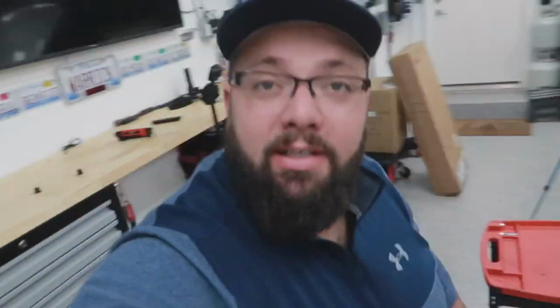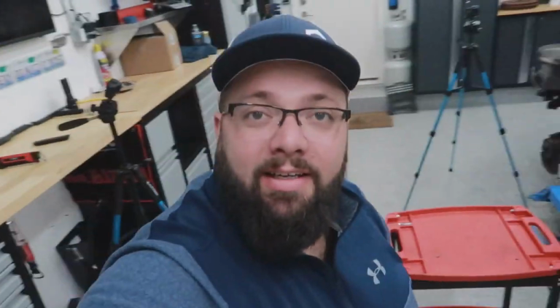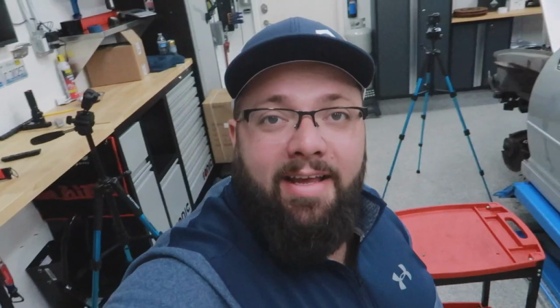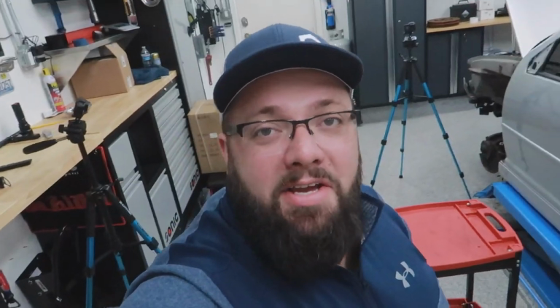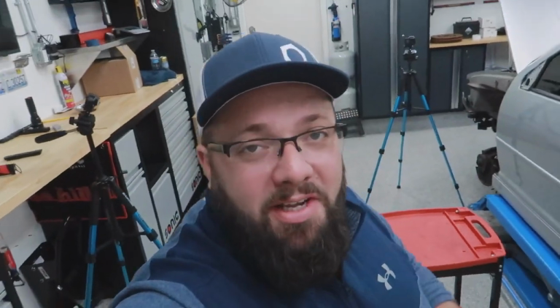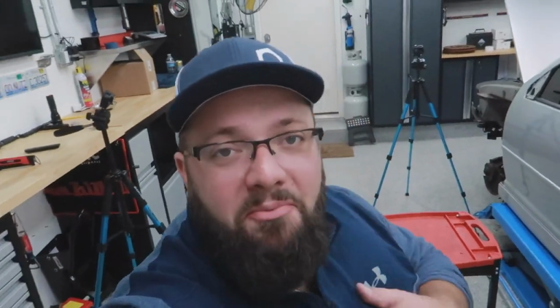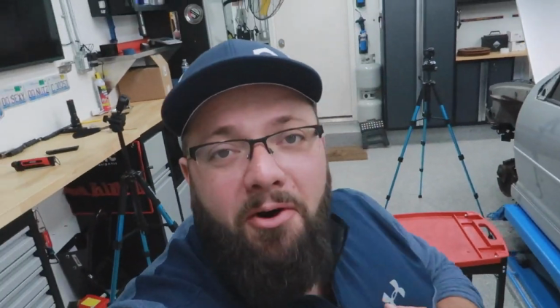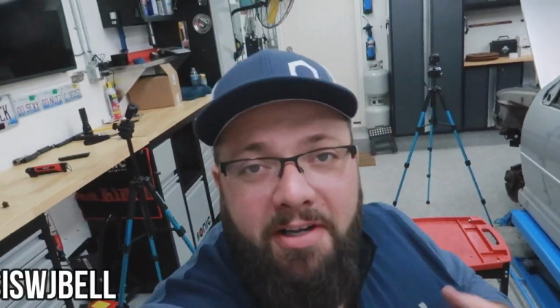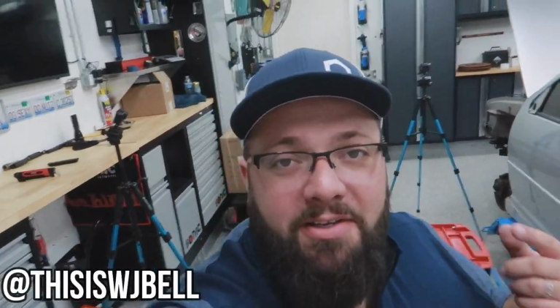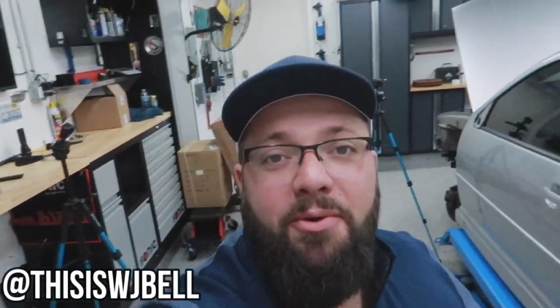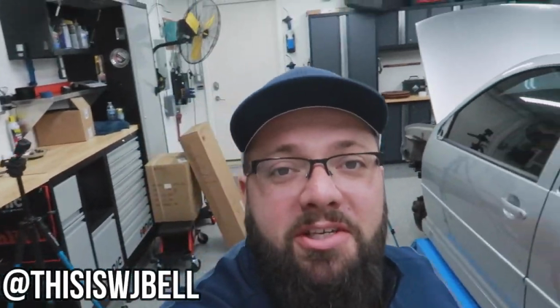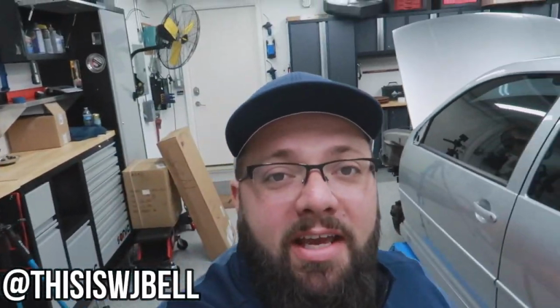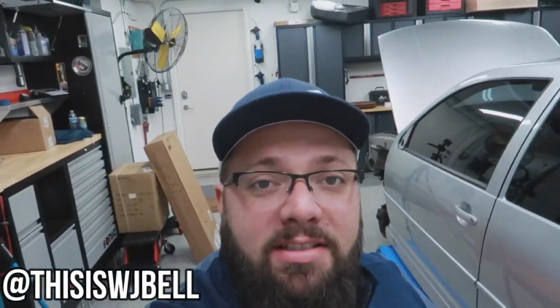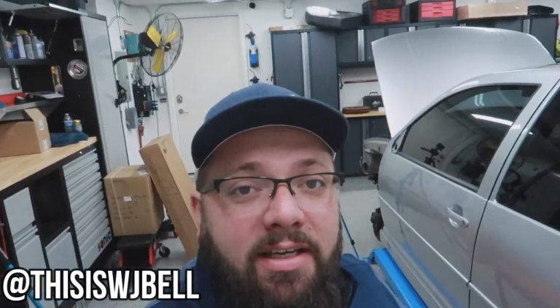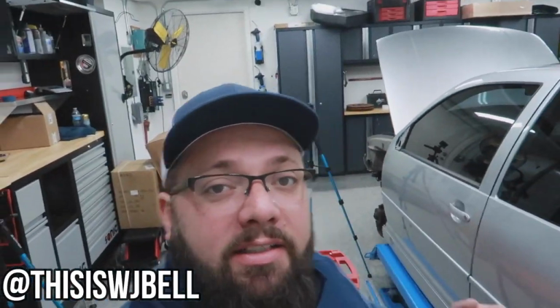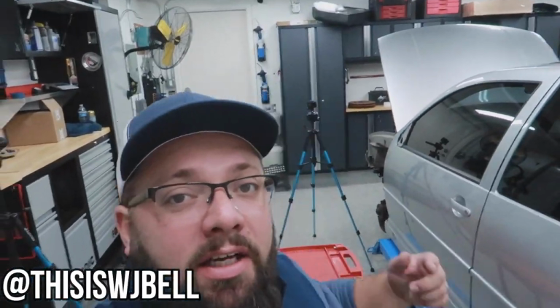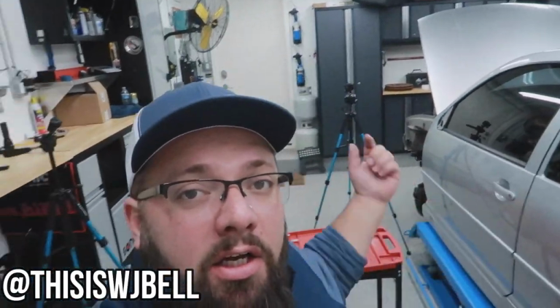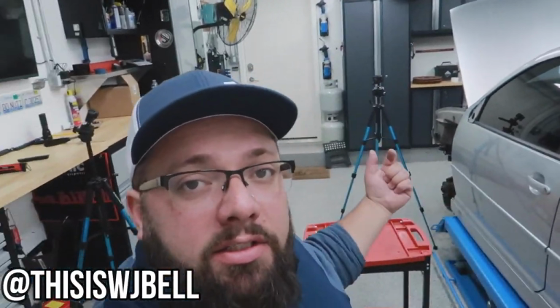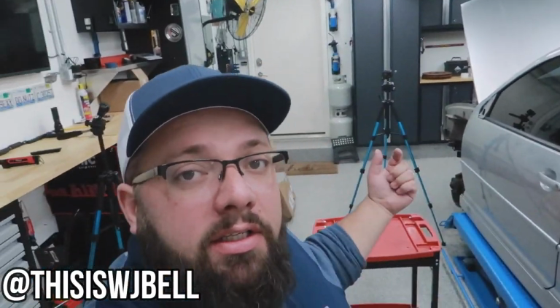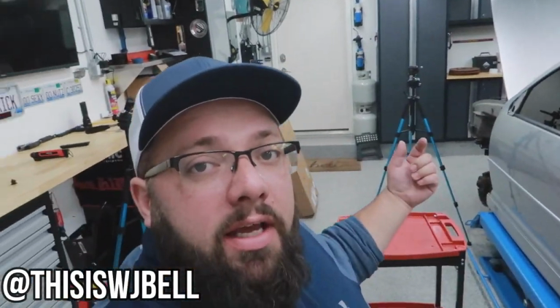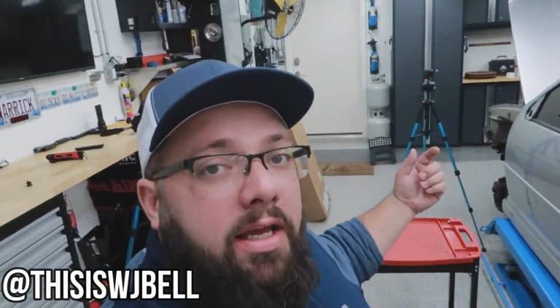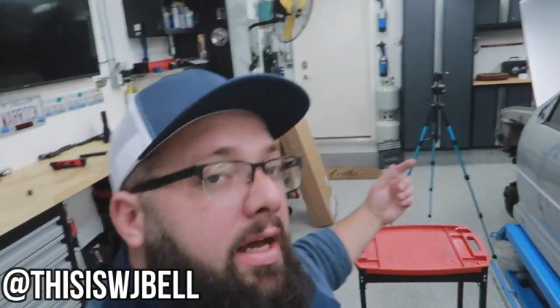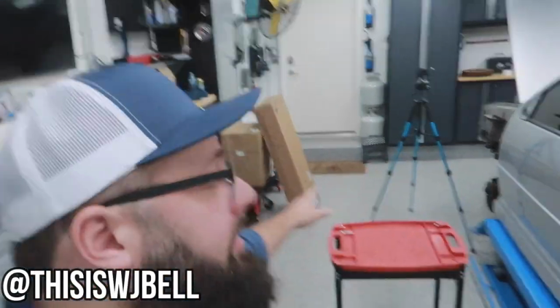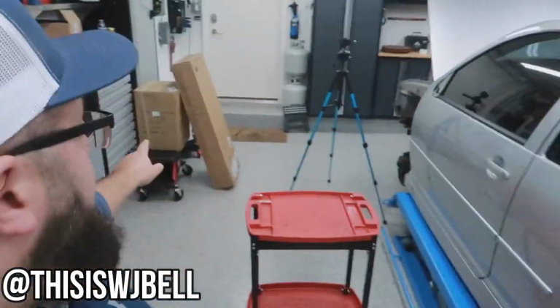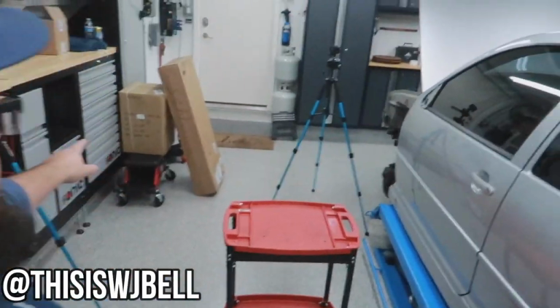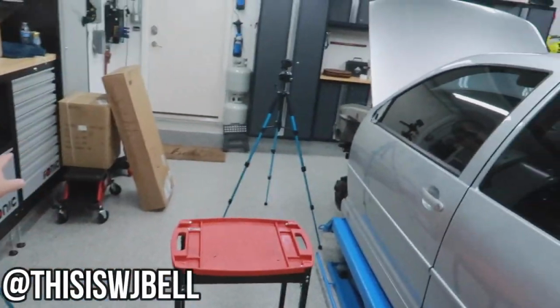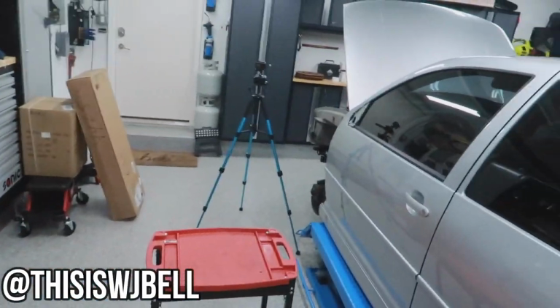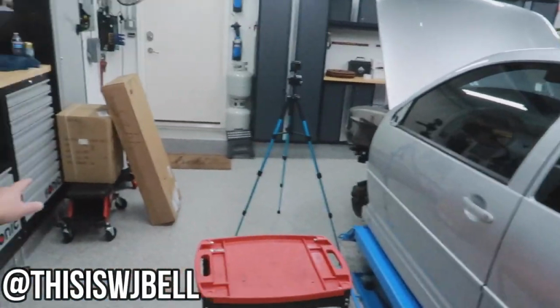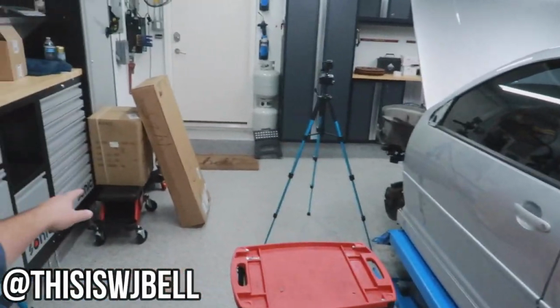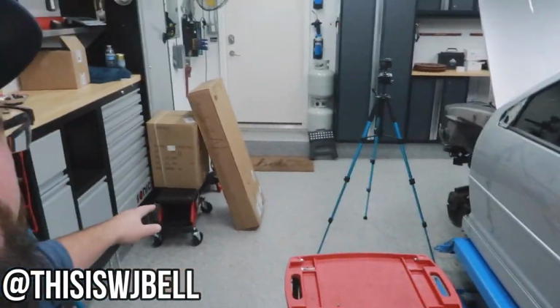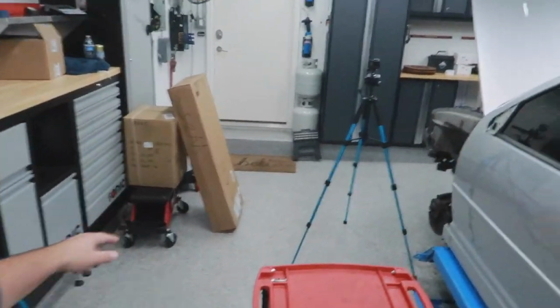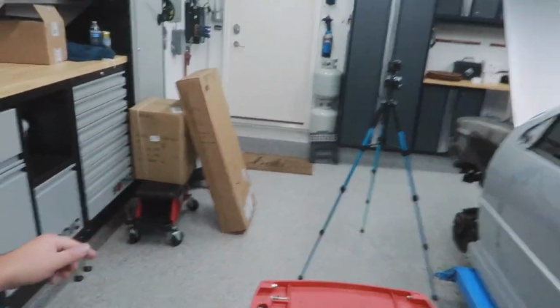Hey guys, I'm Warwick and you're watching Gas Tax. Today I have a couple of unboxings to do.